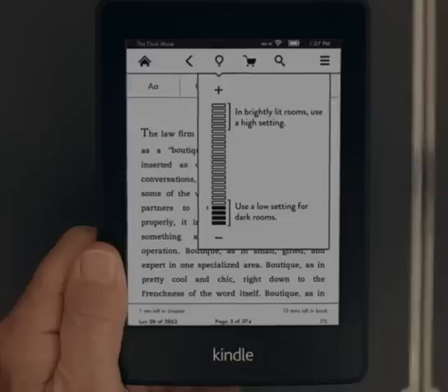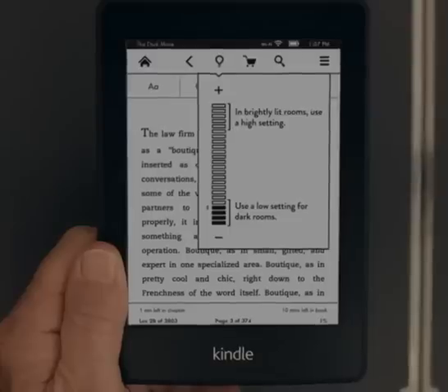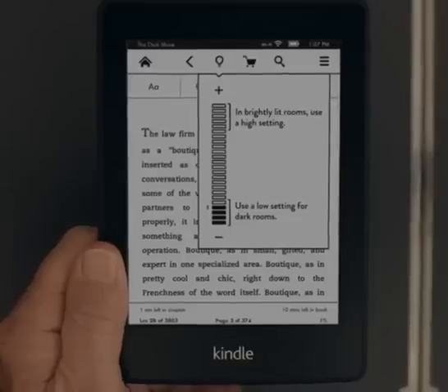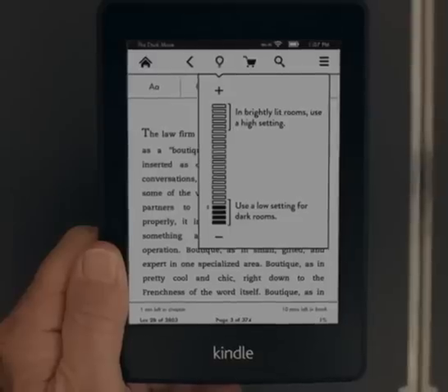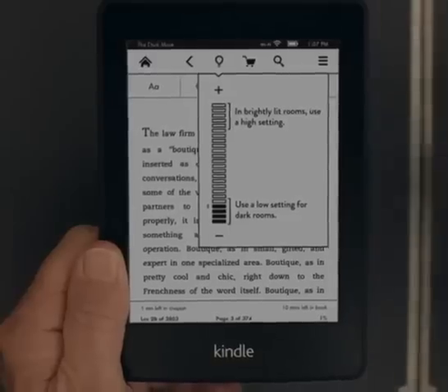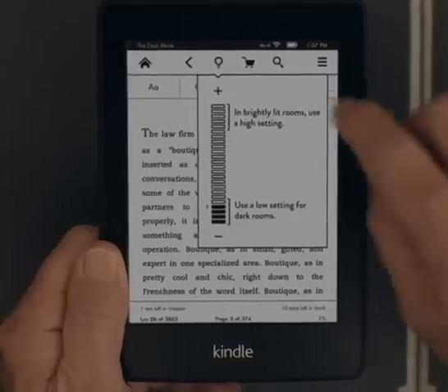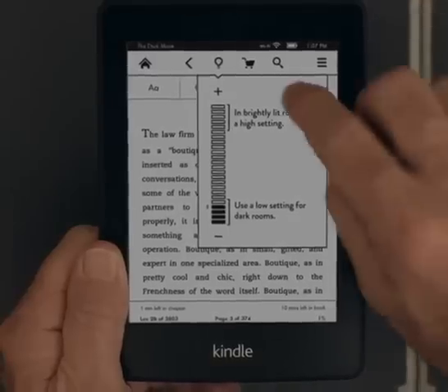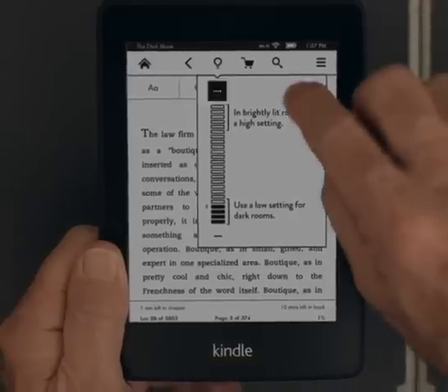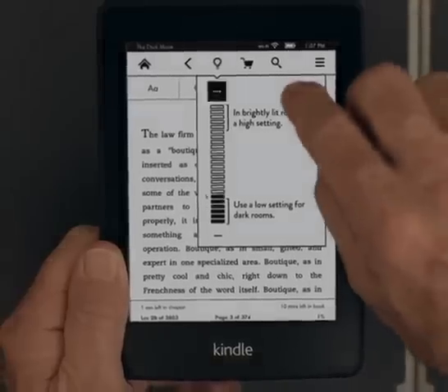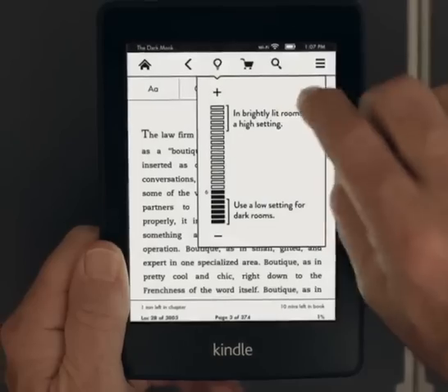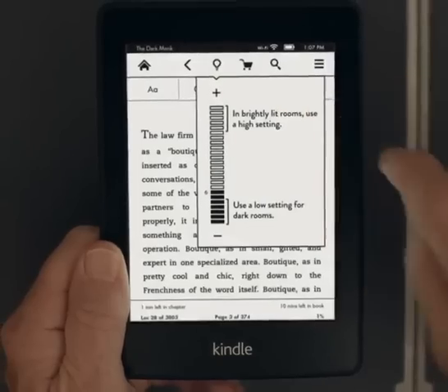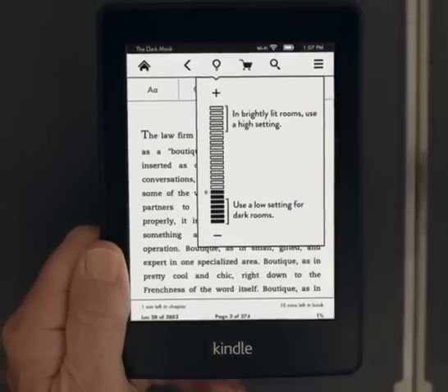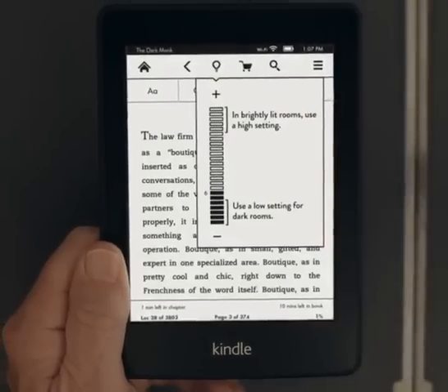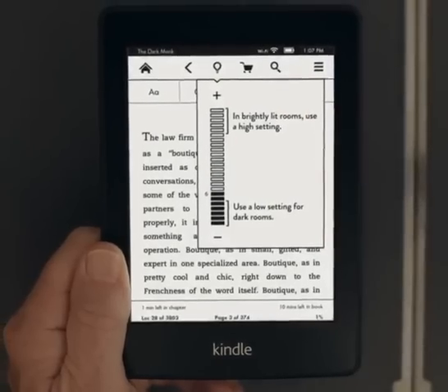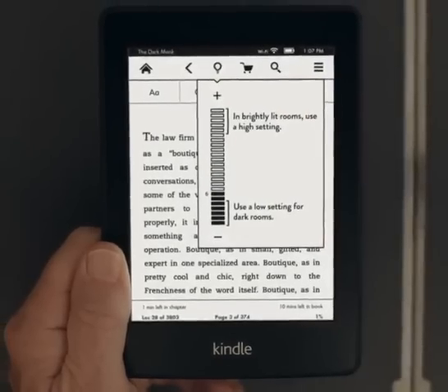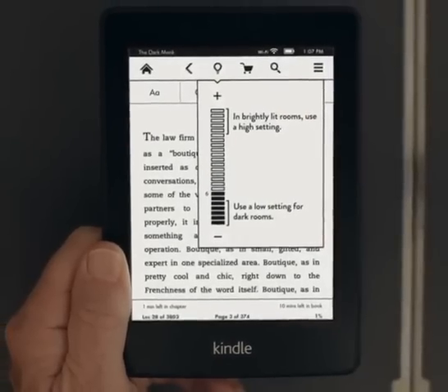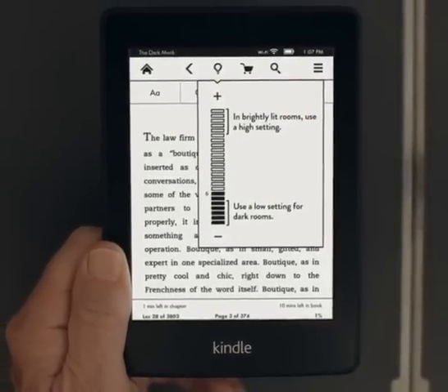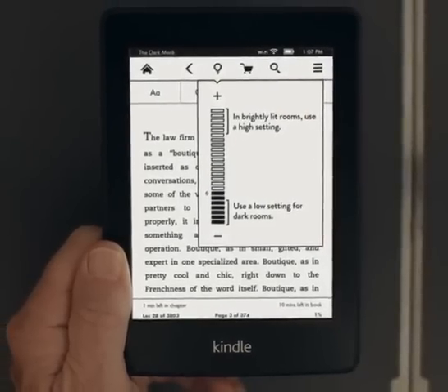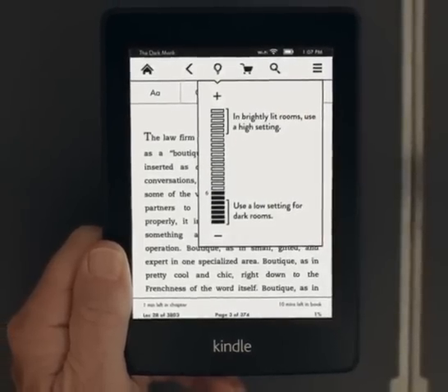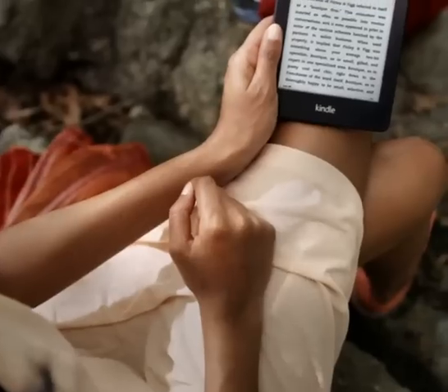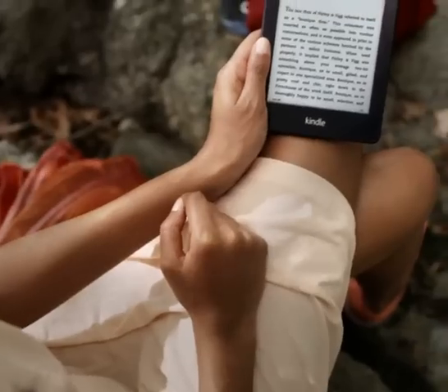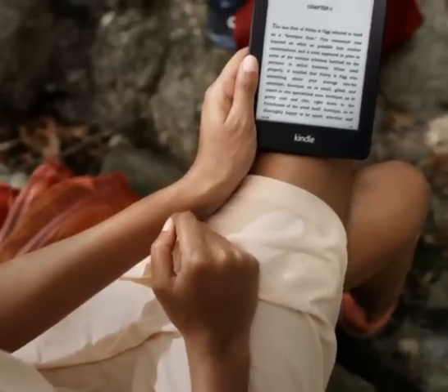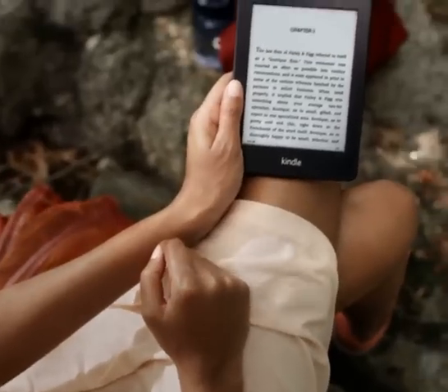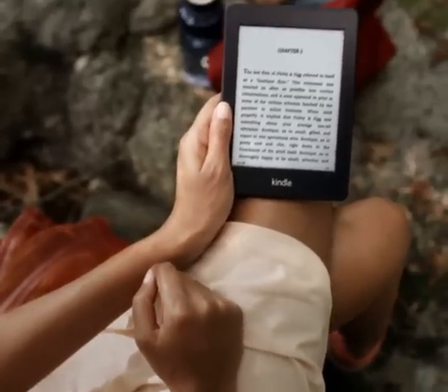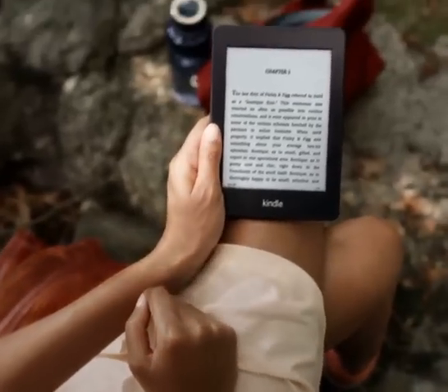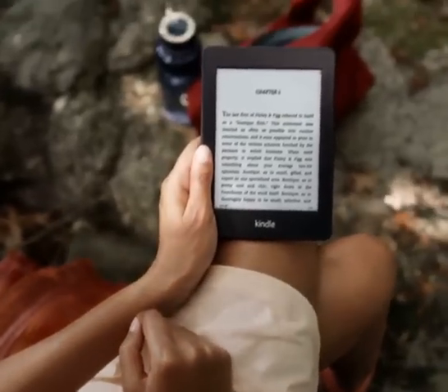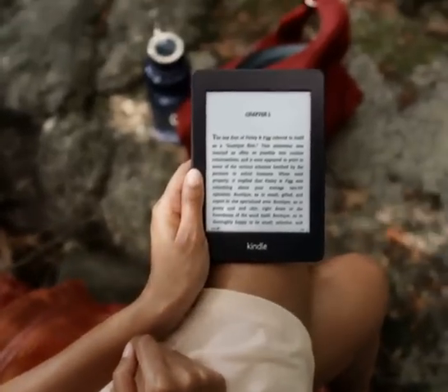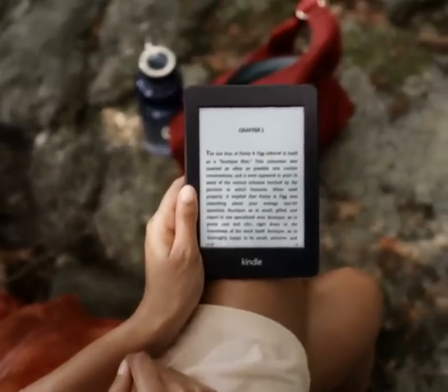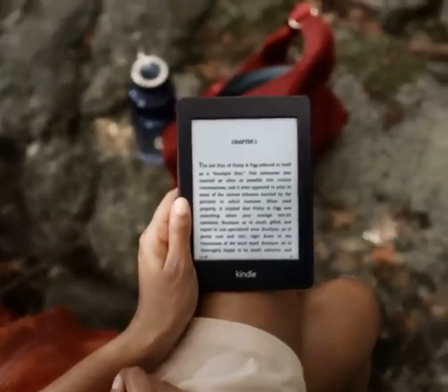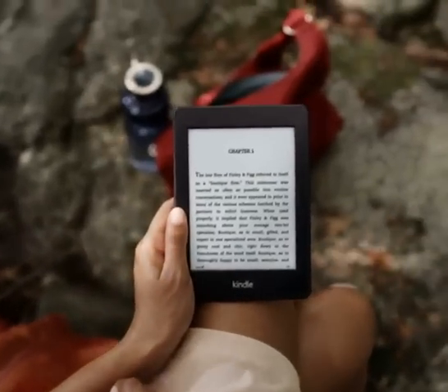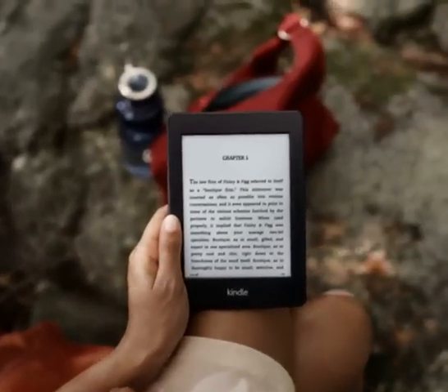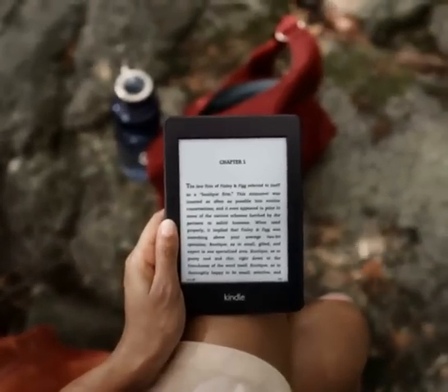This adjustable light now makes reading amazing in the dark, and perfect in dim light when your eyes would usually strain.